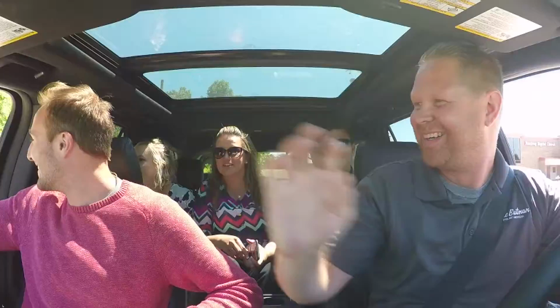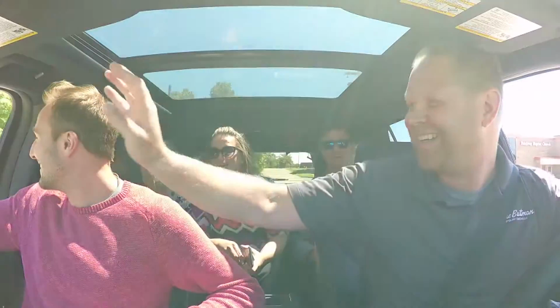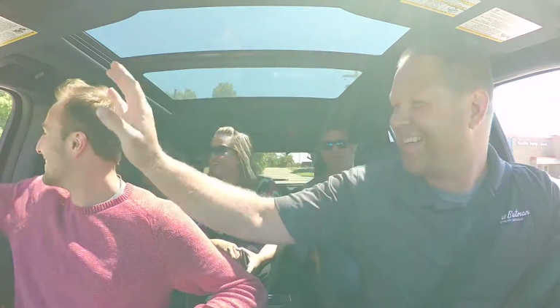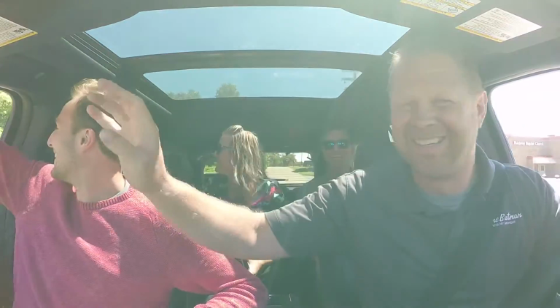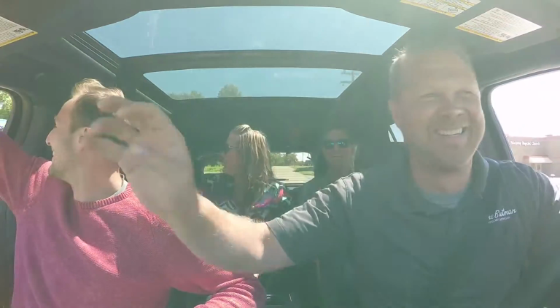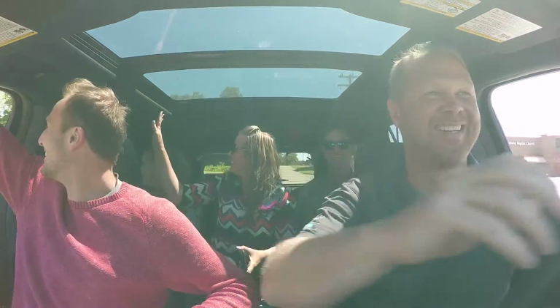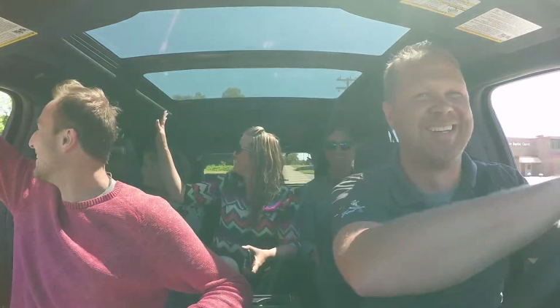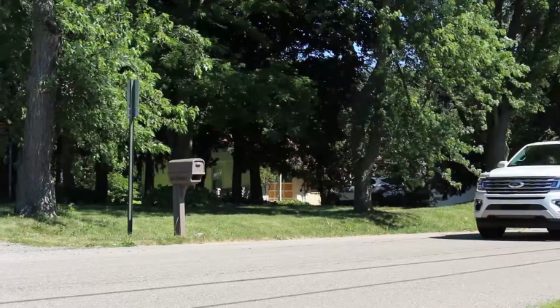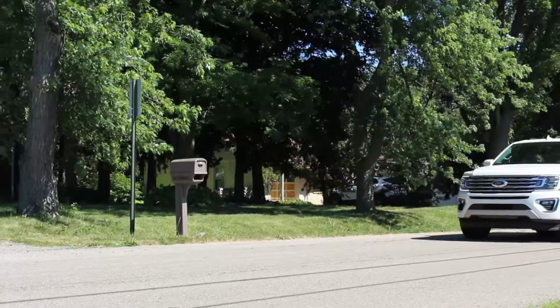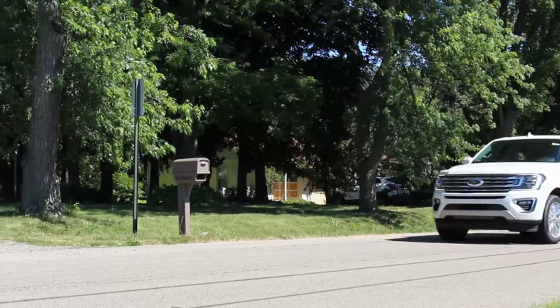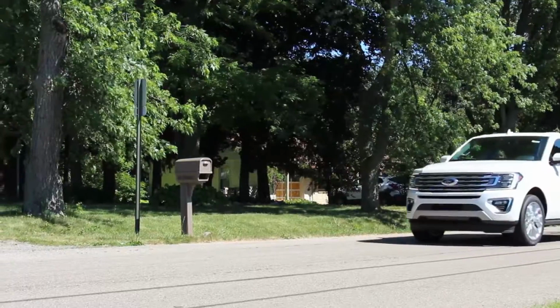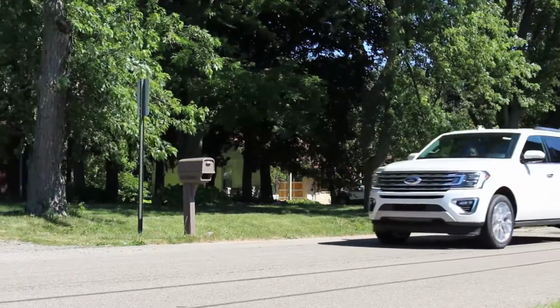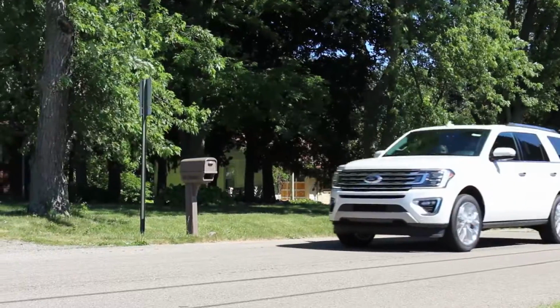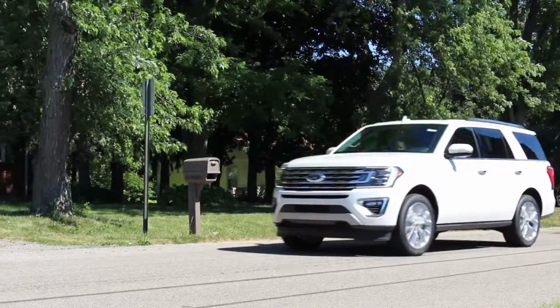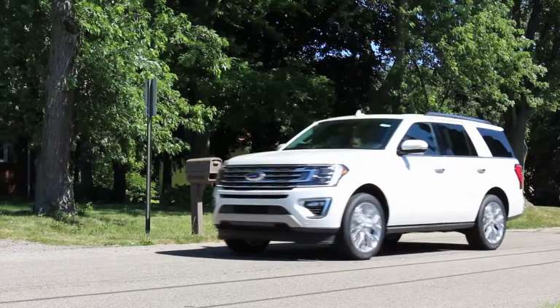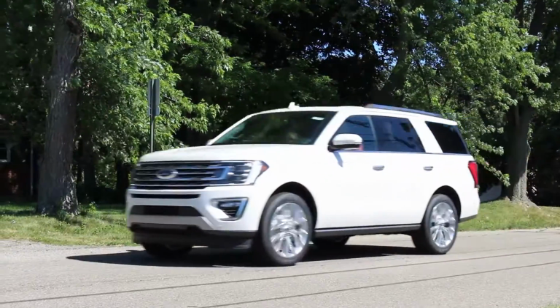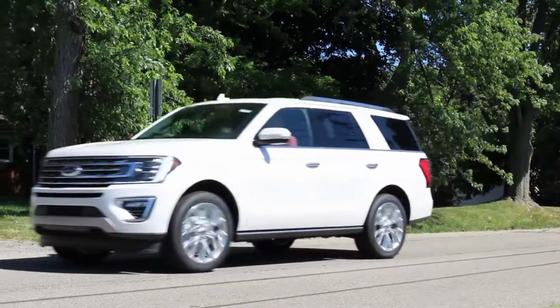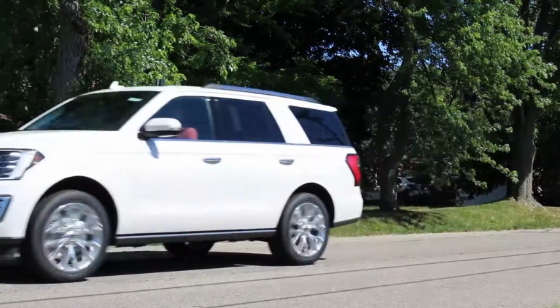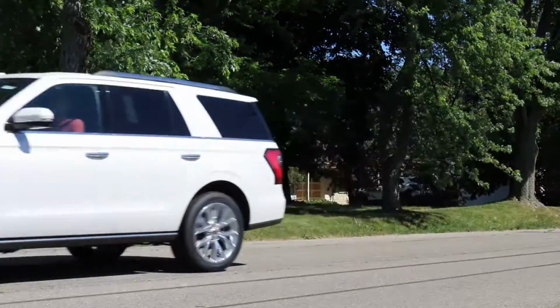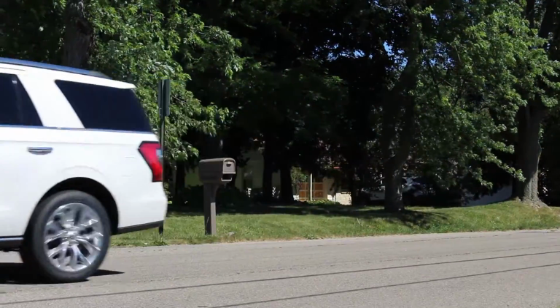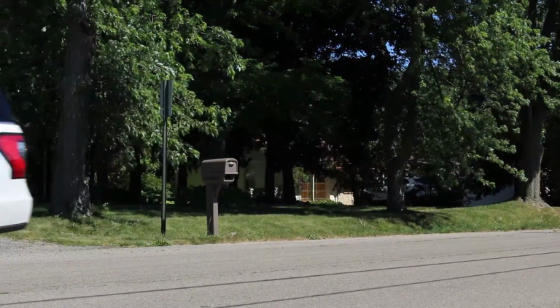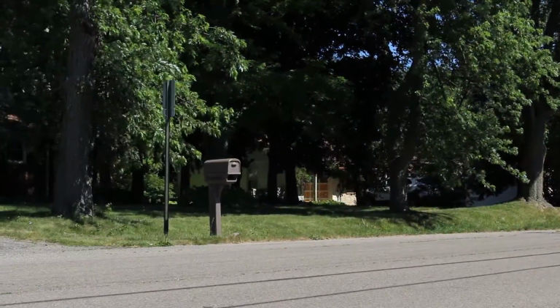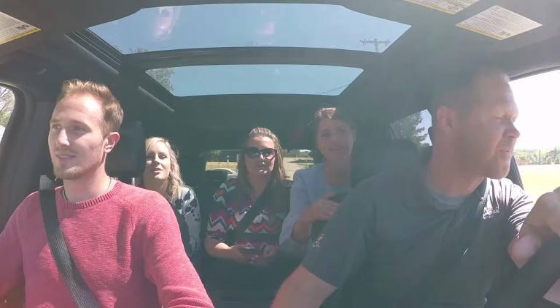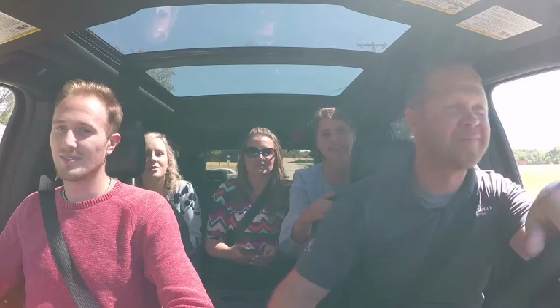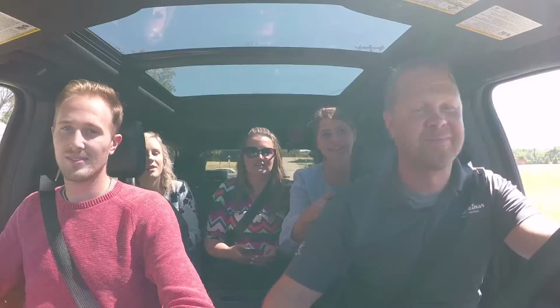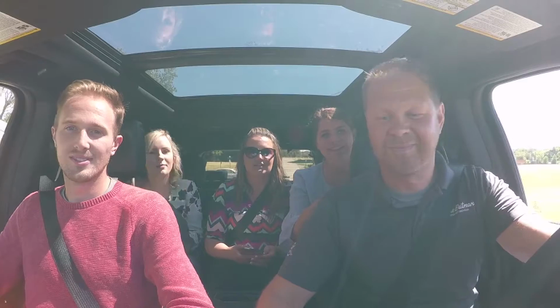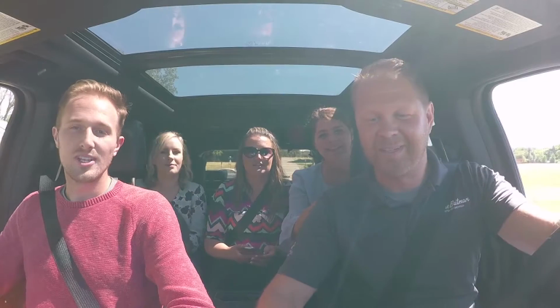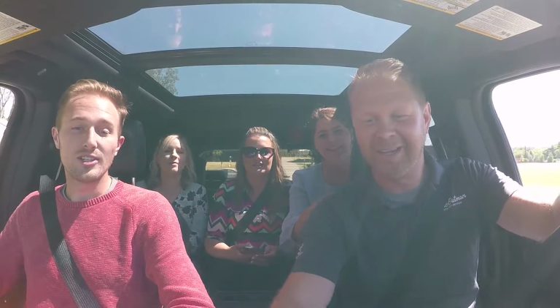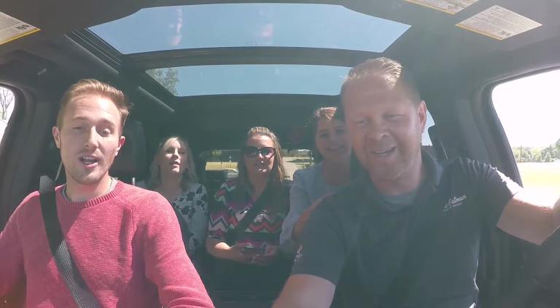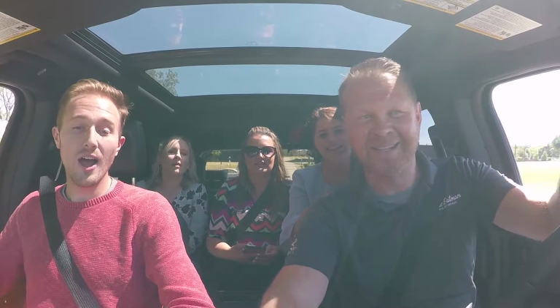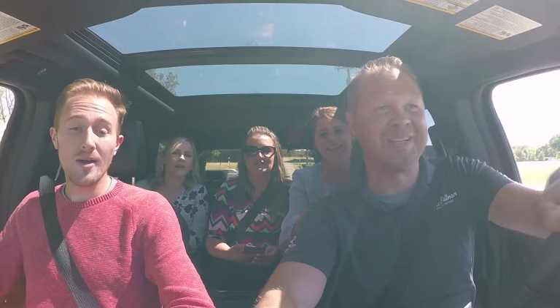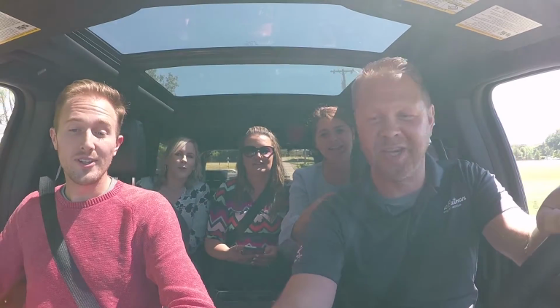Oh, hey! Turn it off! Turn it off! That's a jam!